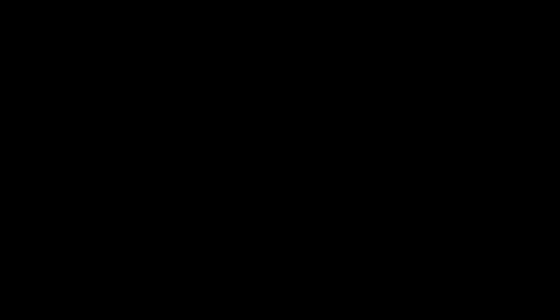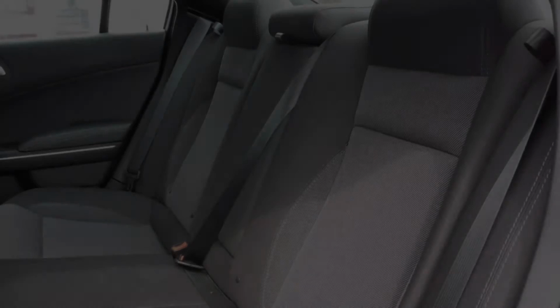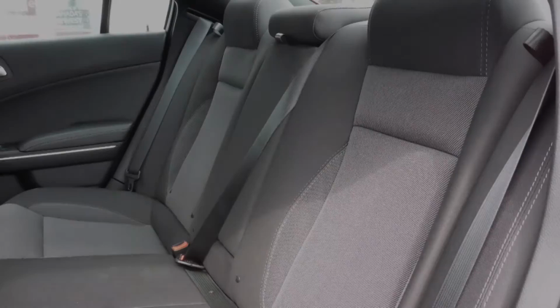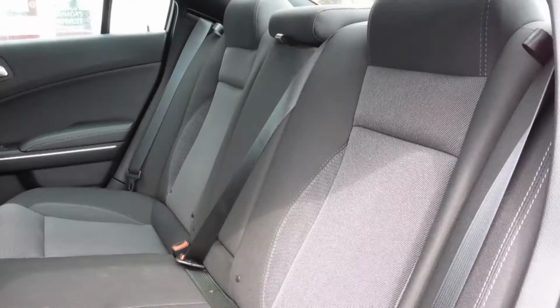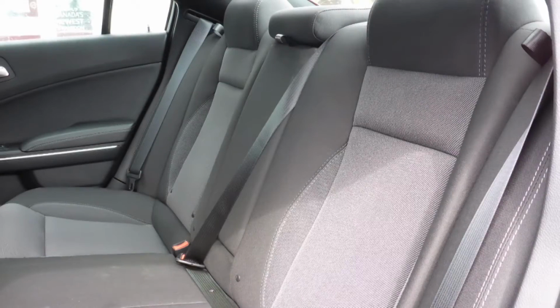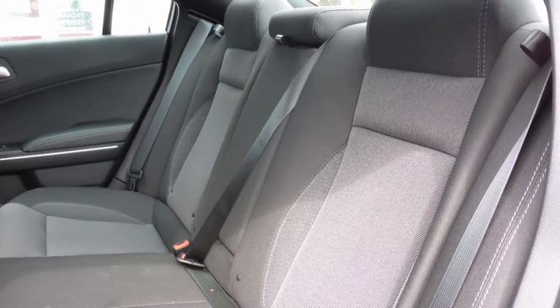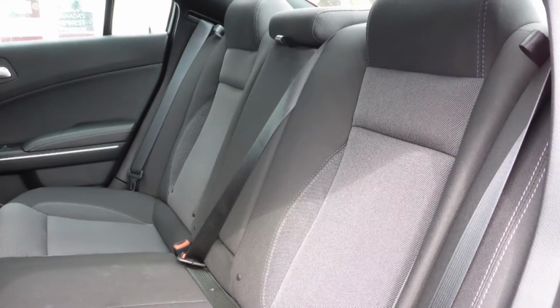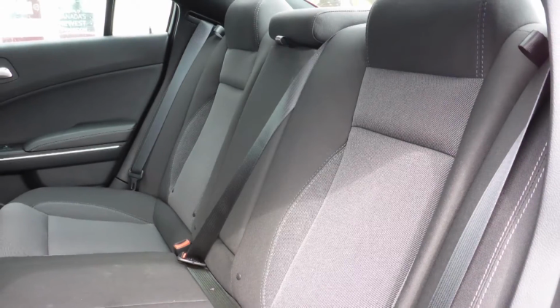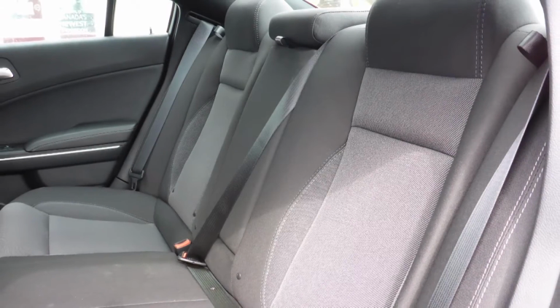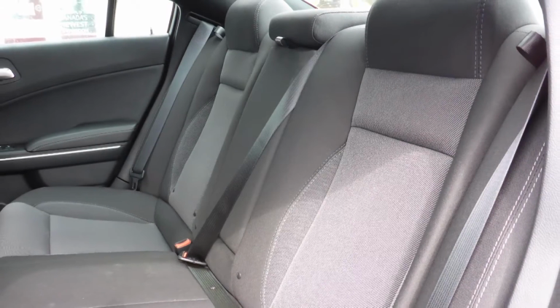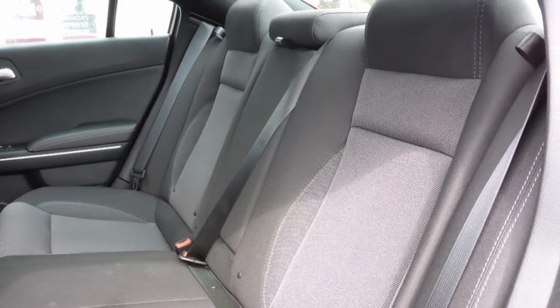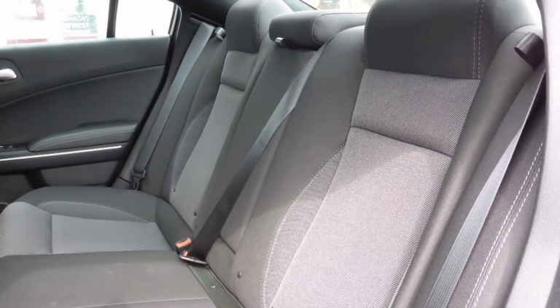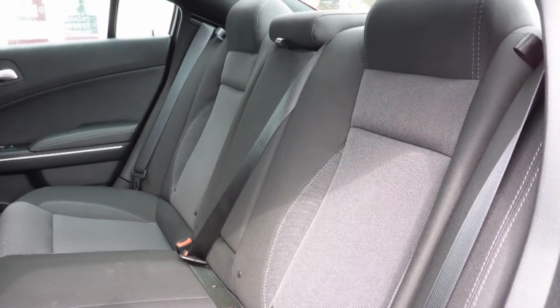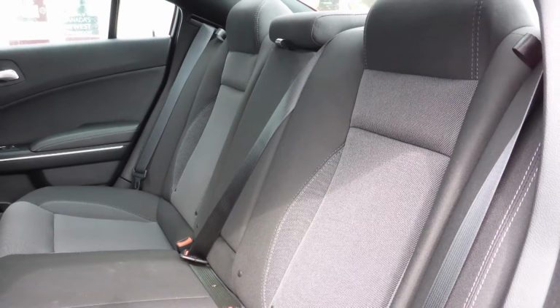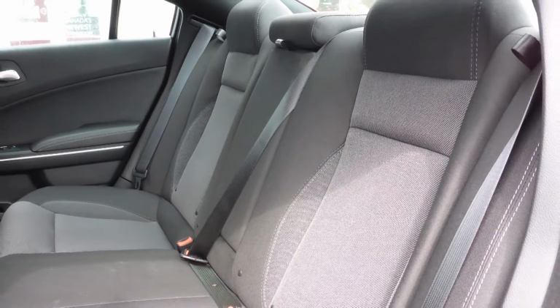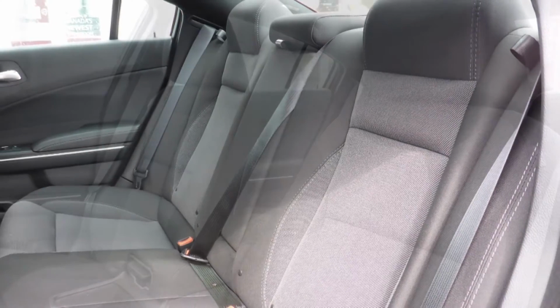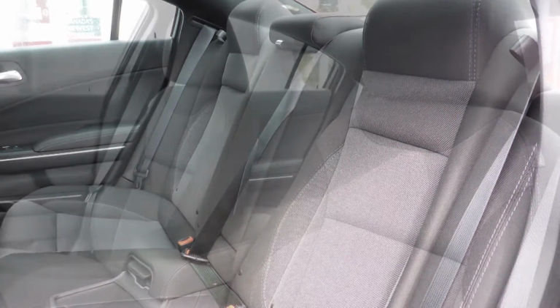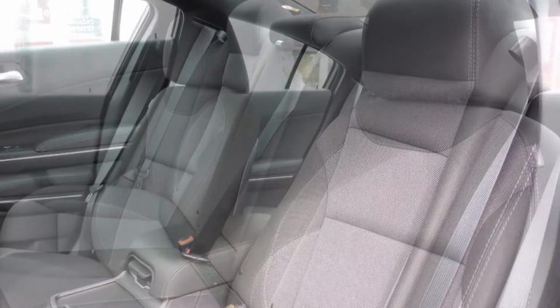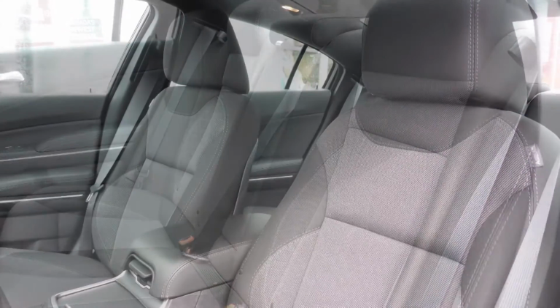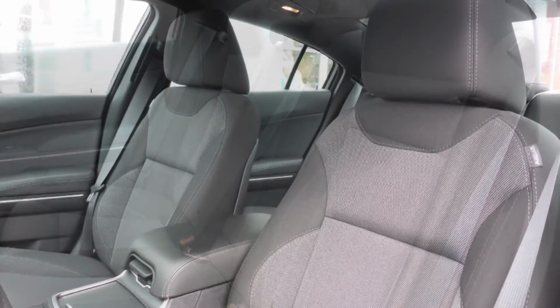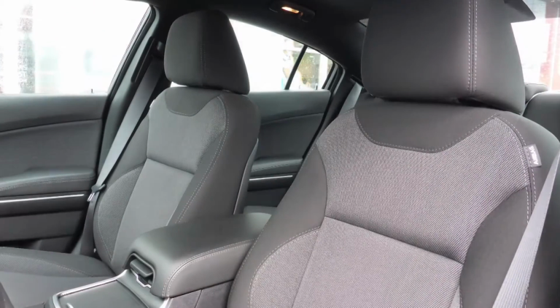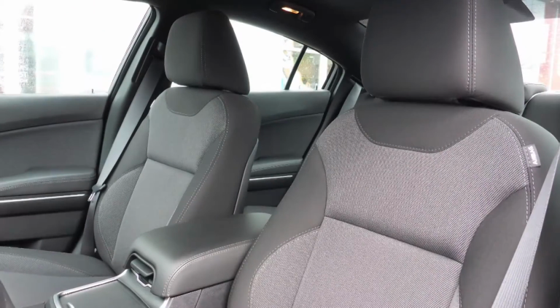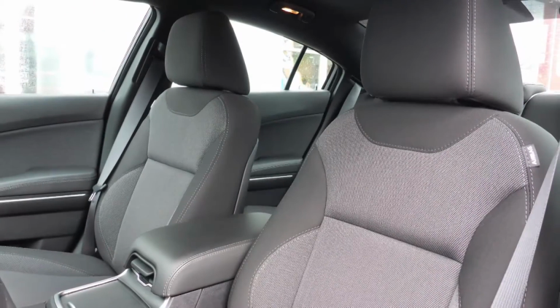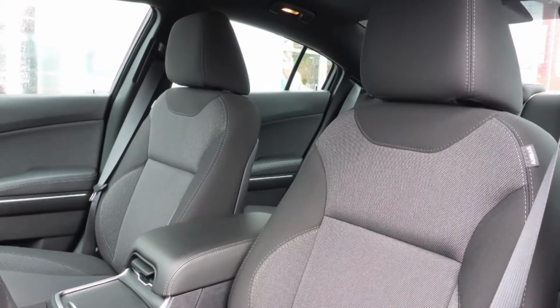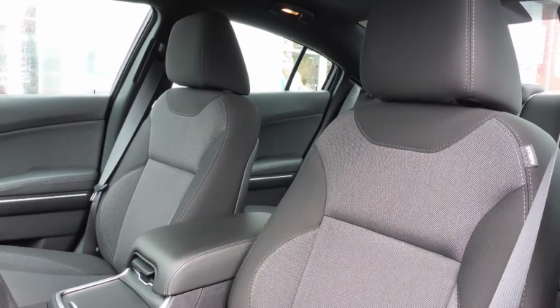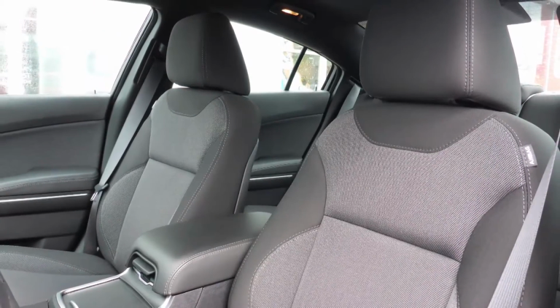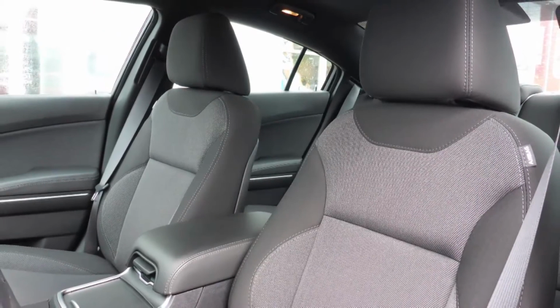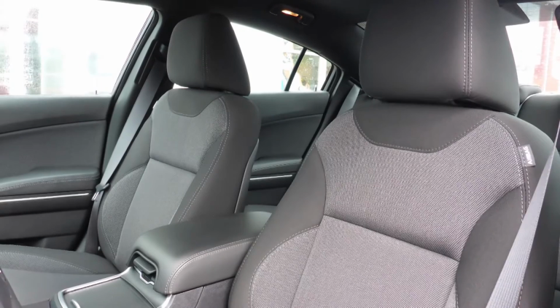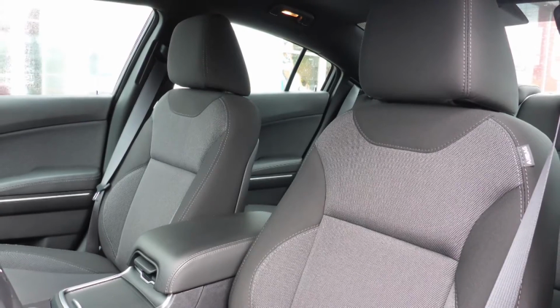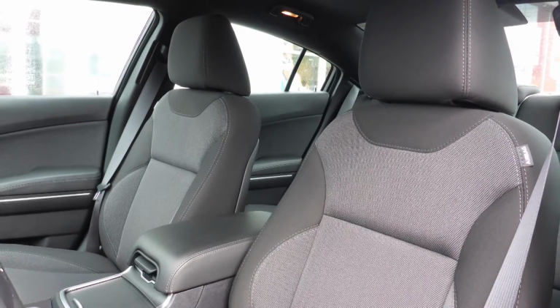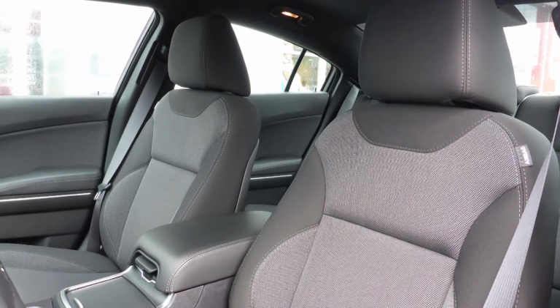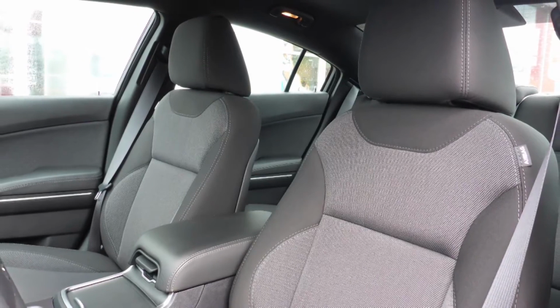Also Lester, the interior features an all cloth seating with premium stitching and rear folding seats.